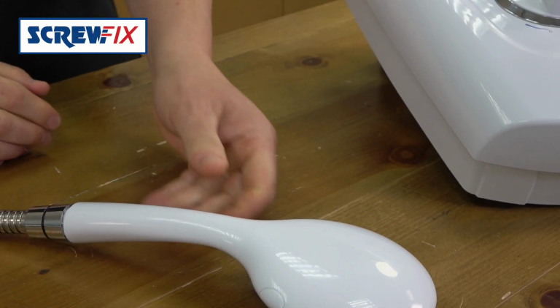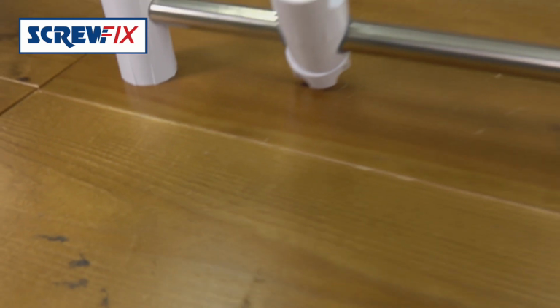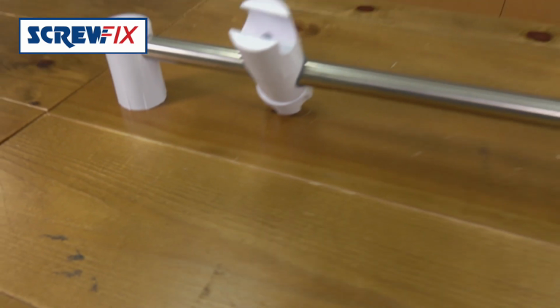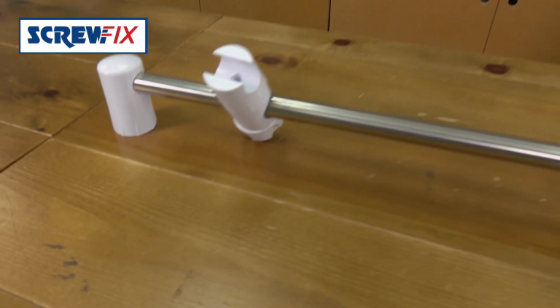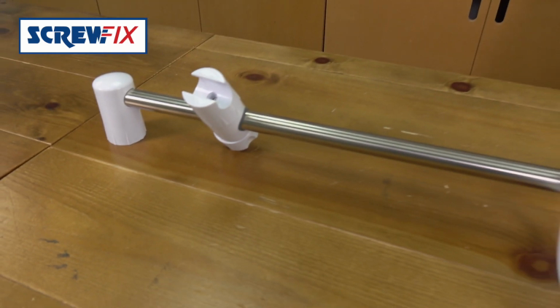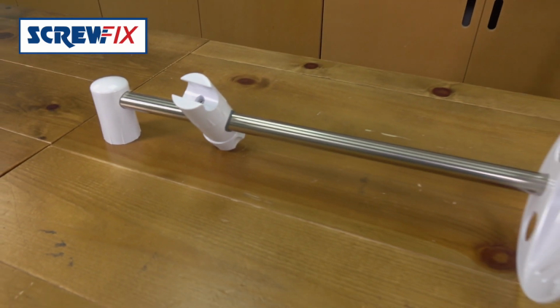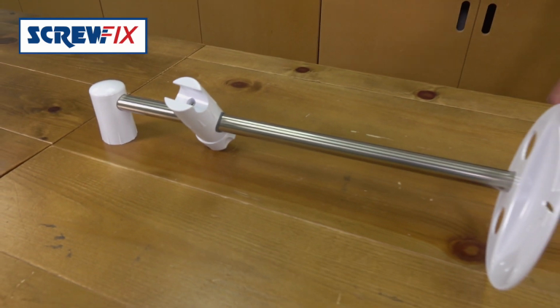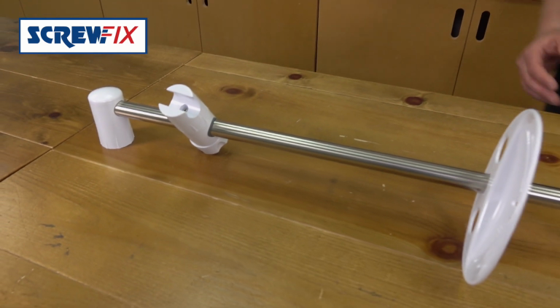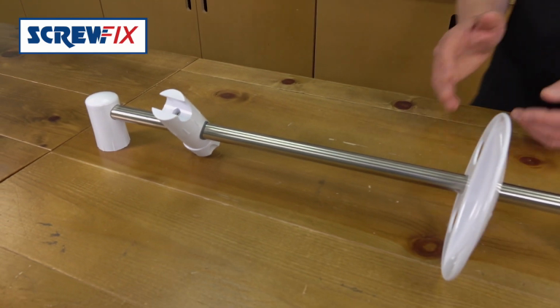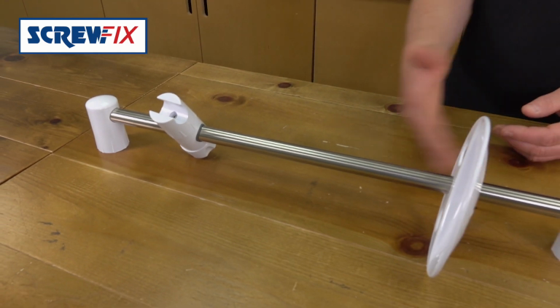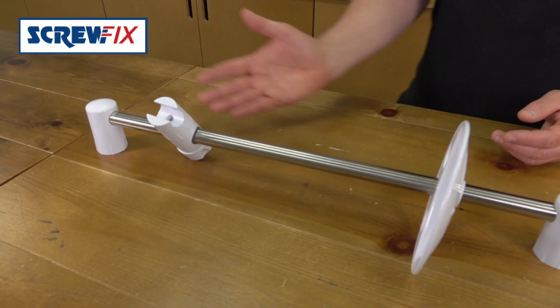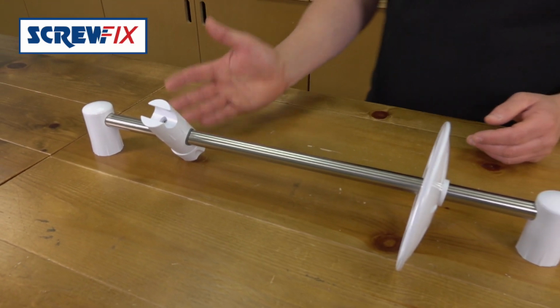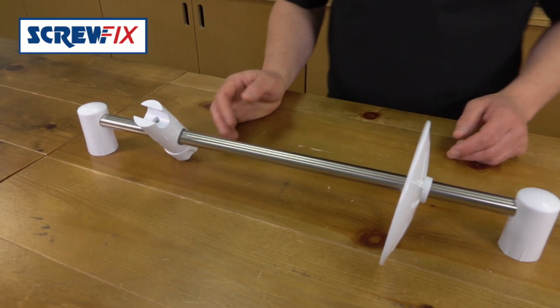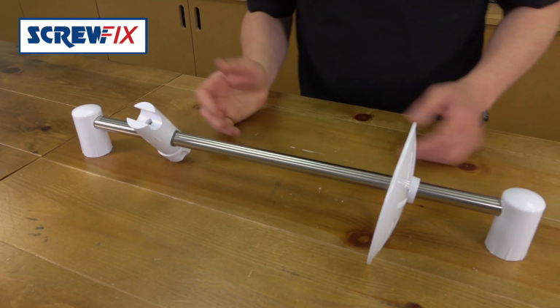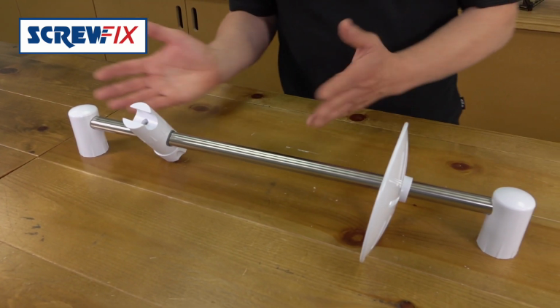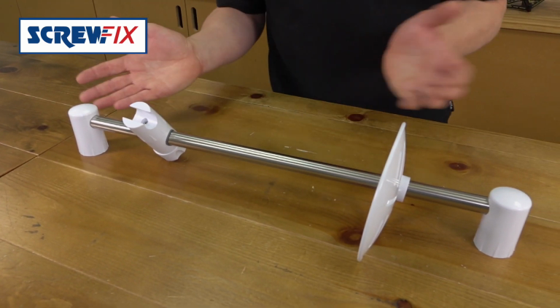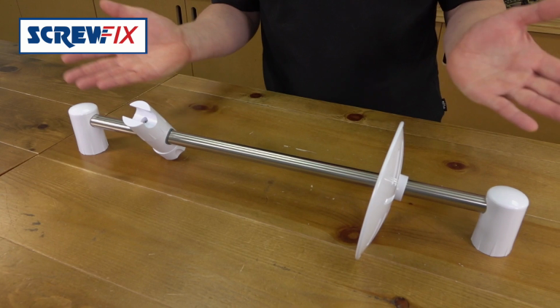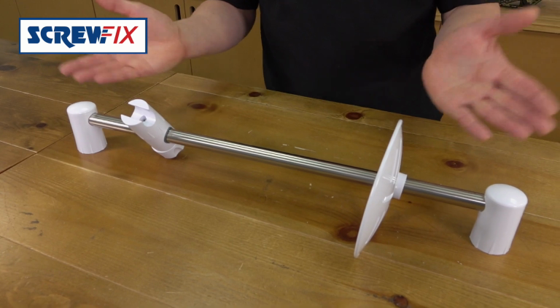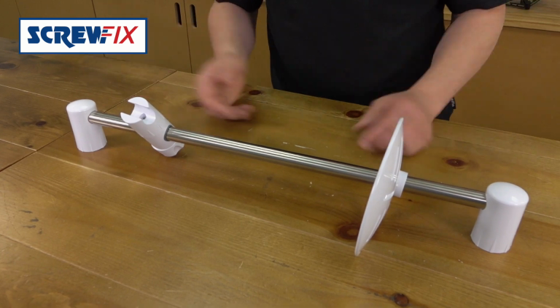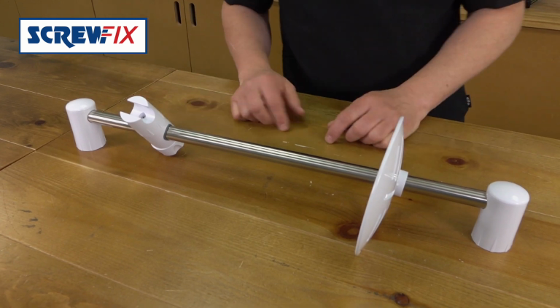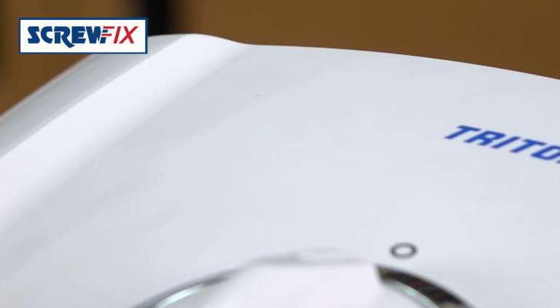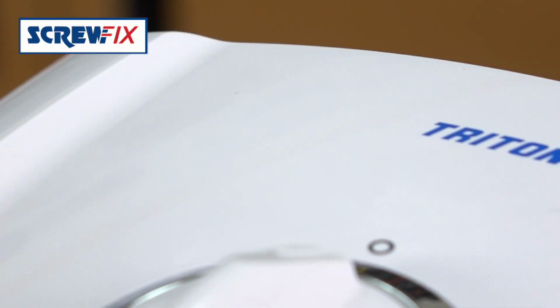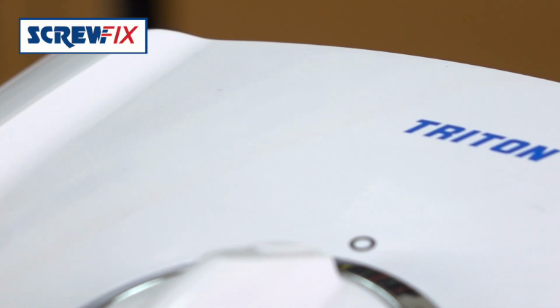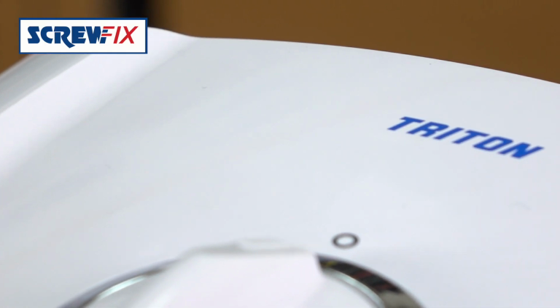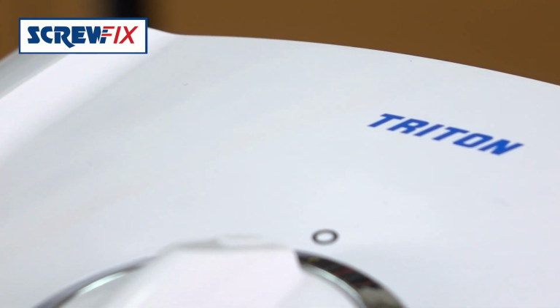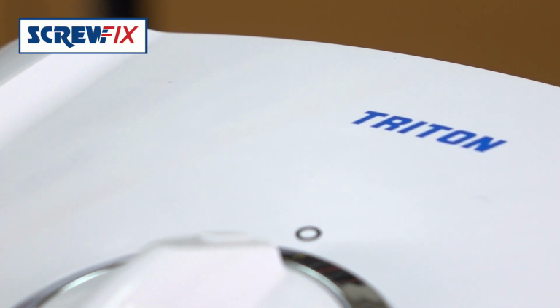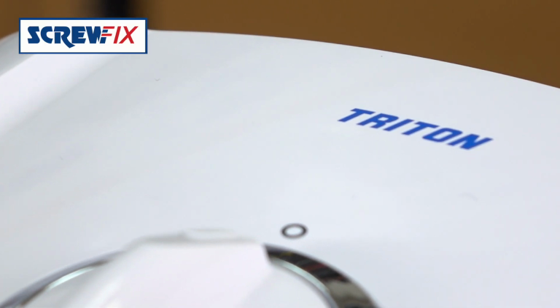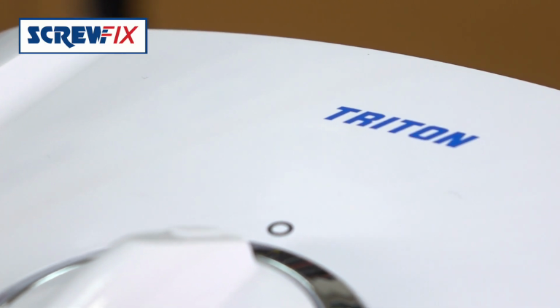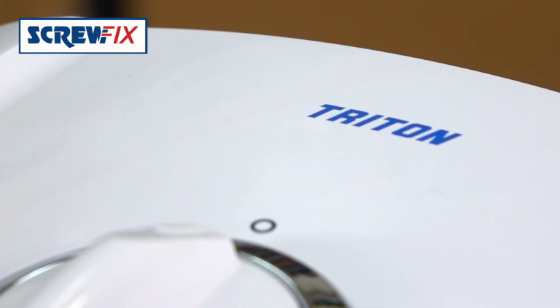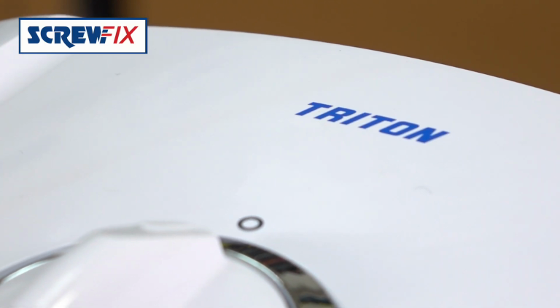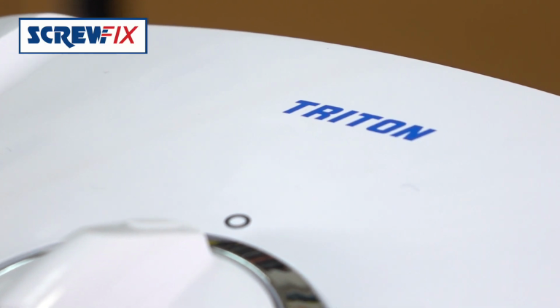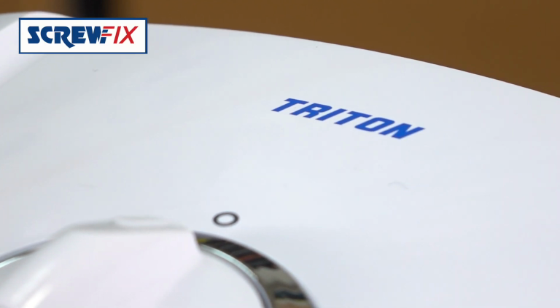With it, you get a rail with soap dish and all the fixings, and they have a two-year manufacturer's guarantee.